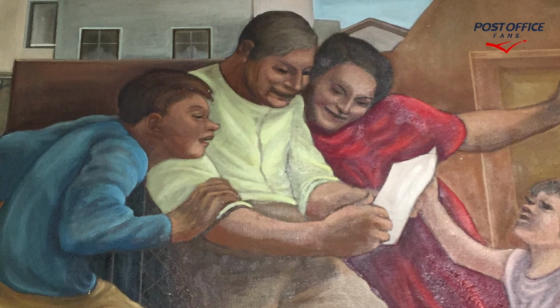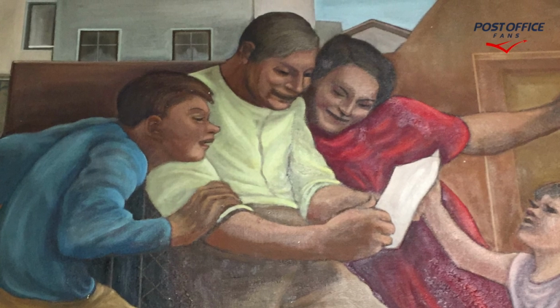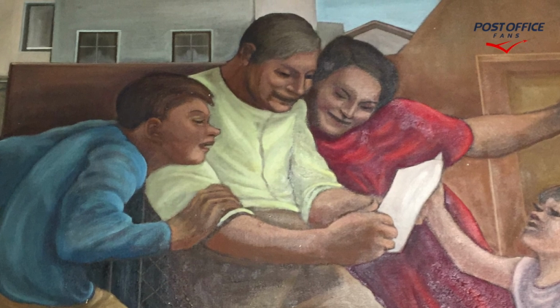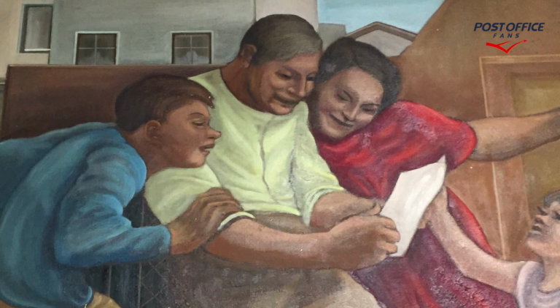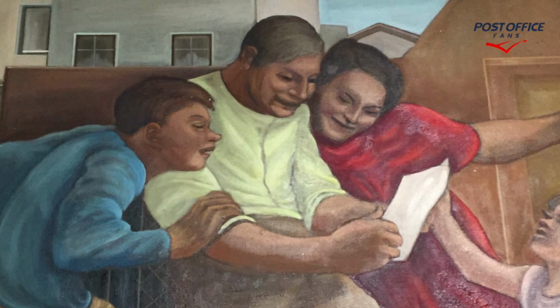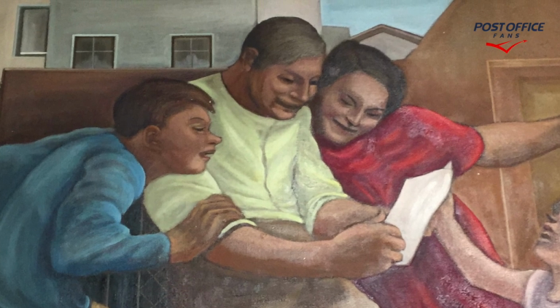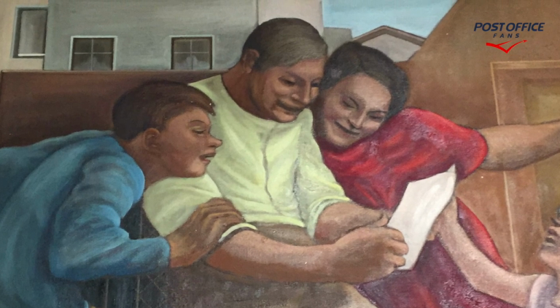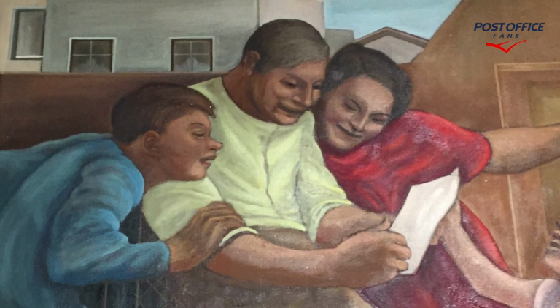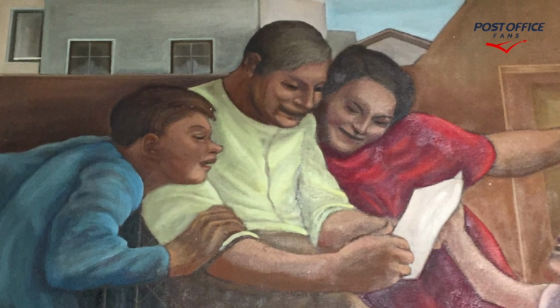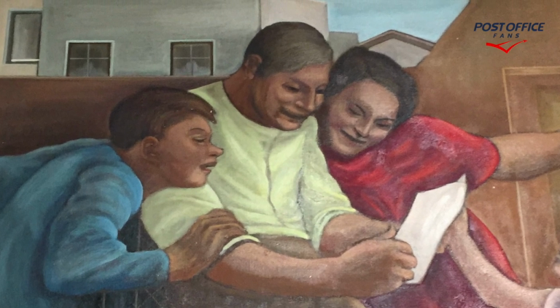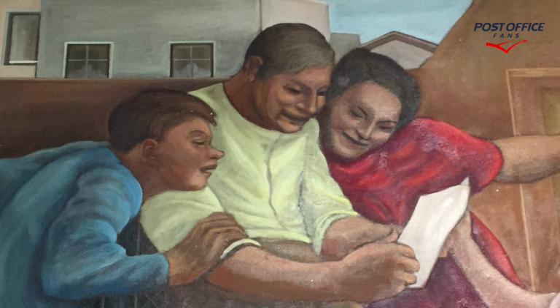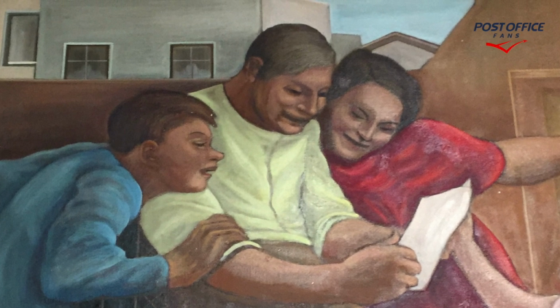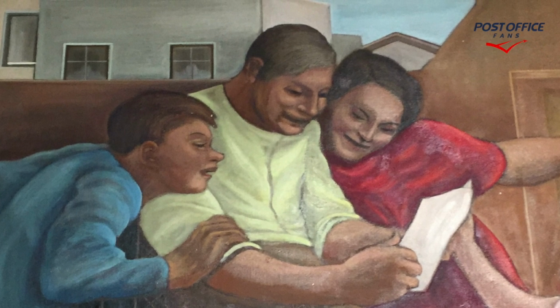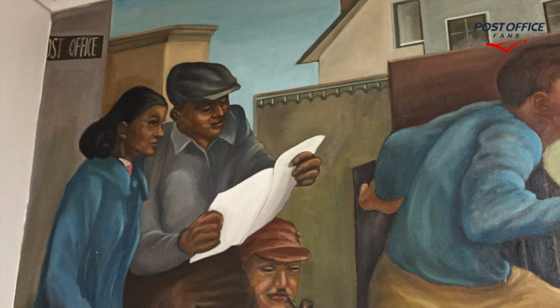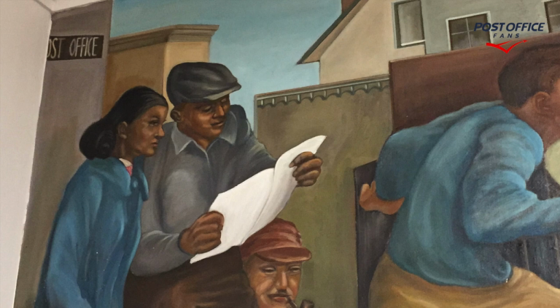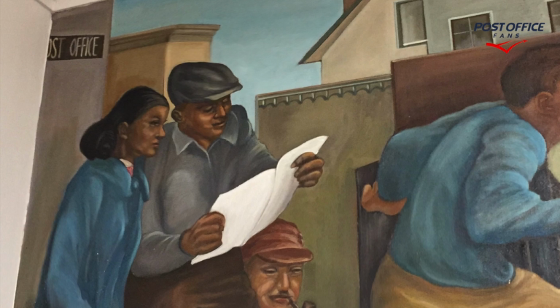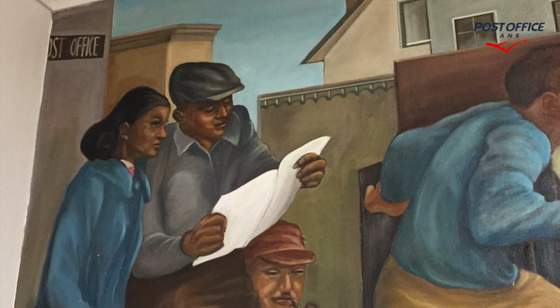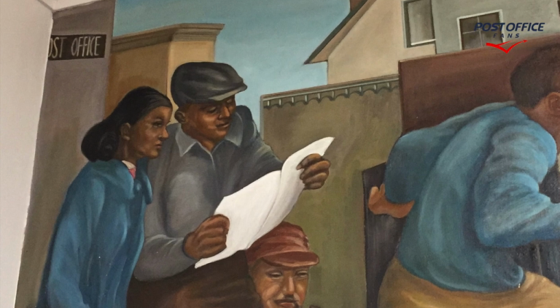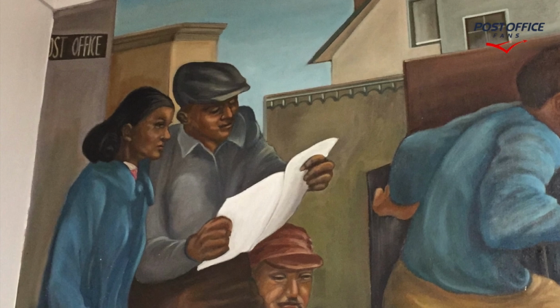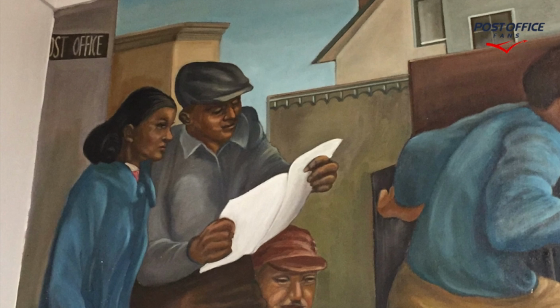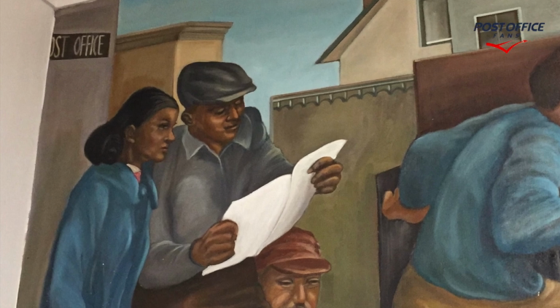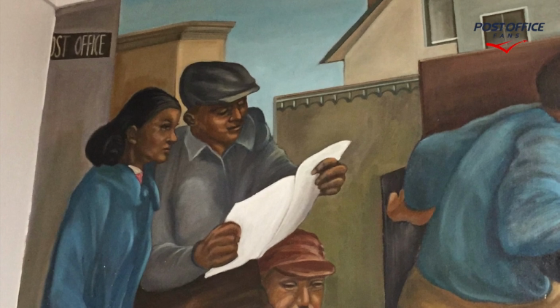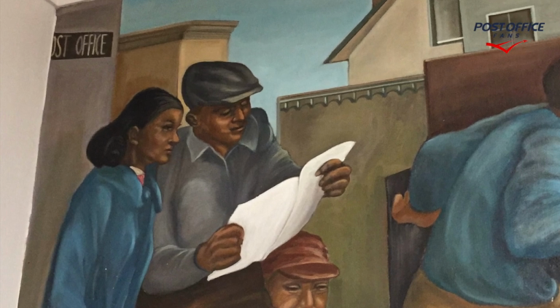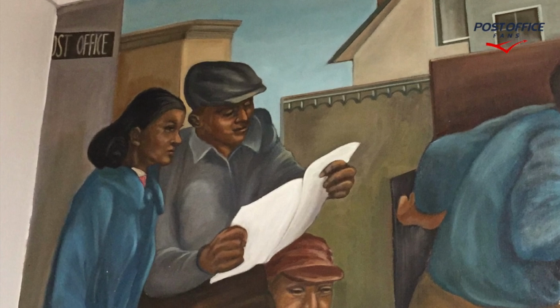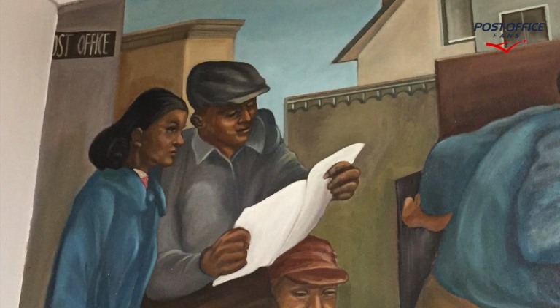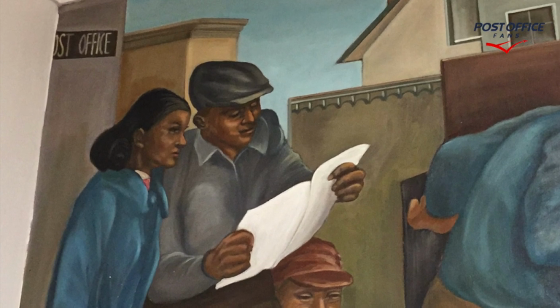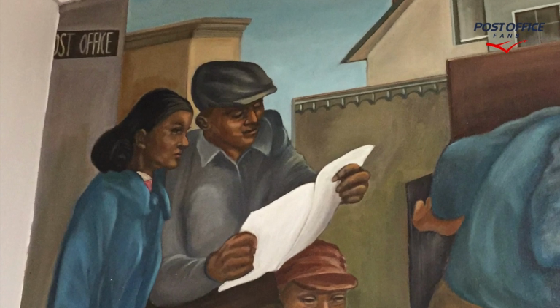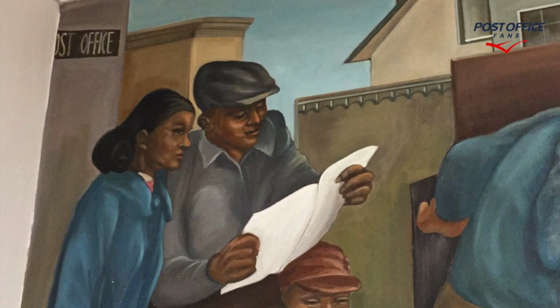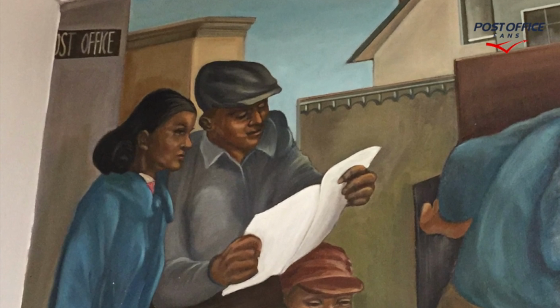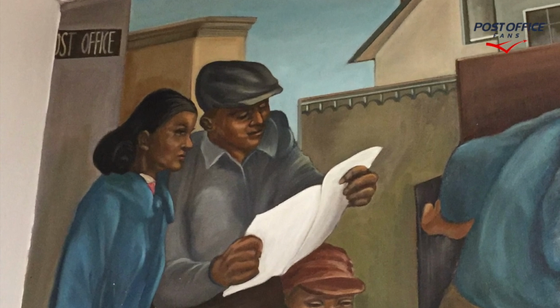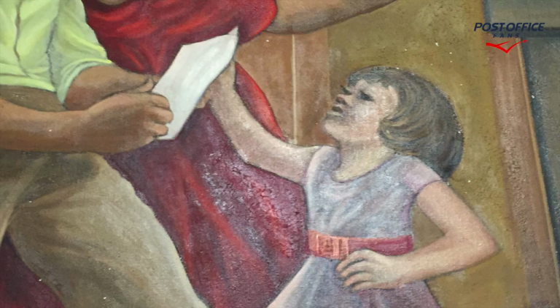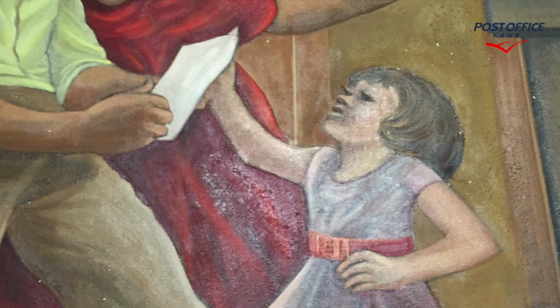We also have some additional close-up images of the mural. I thought it'd be nice to highlight people reading their mail.